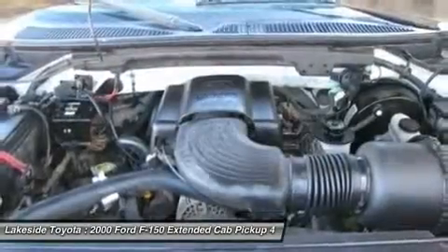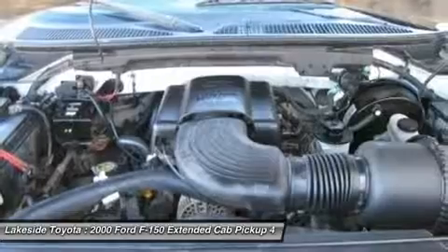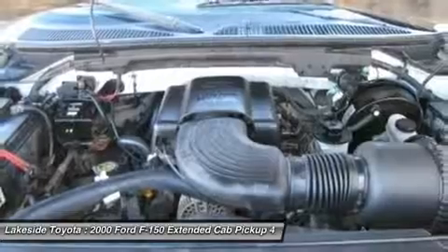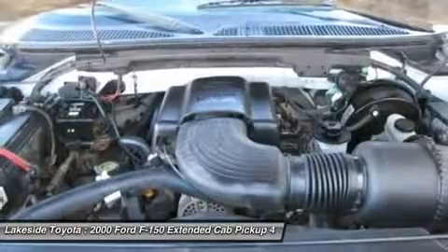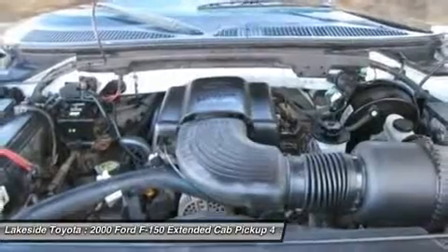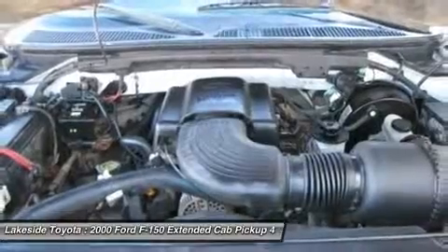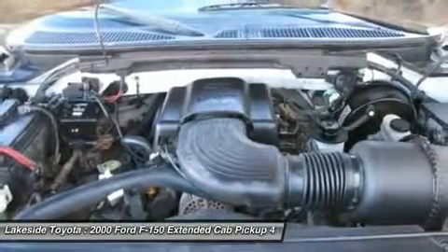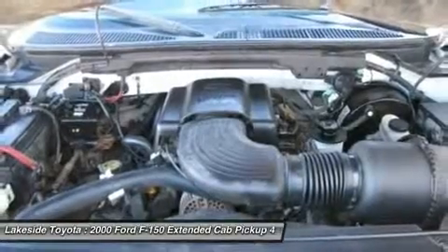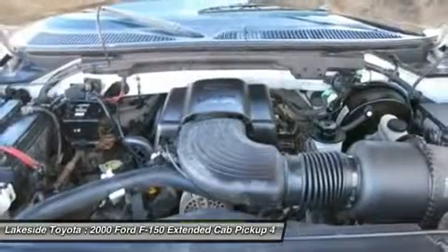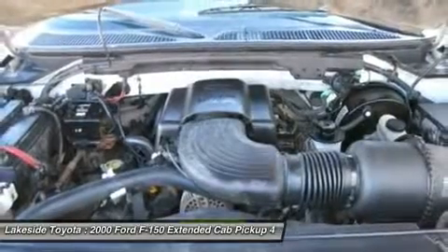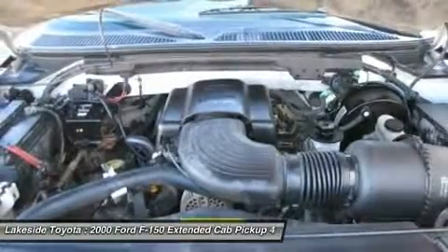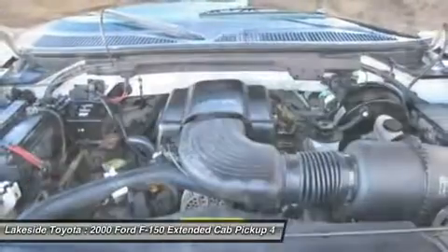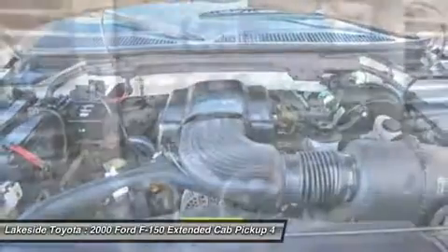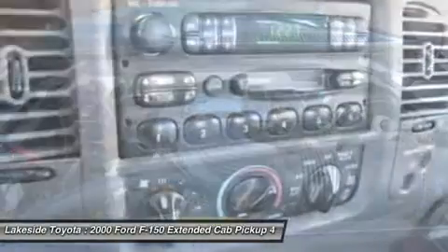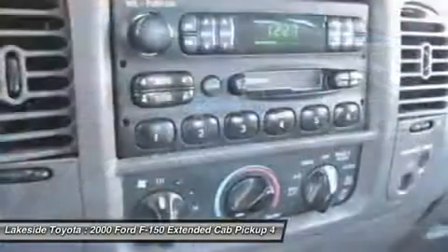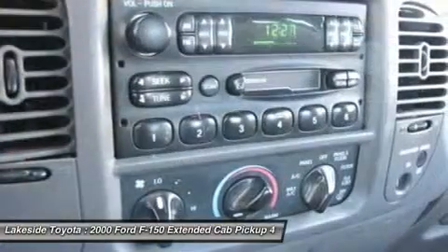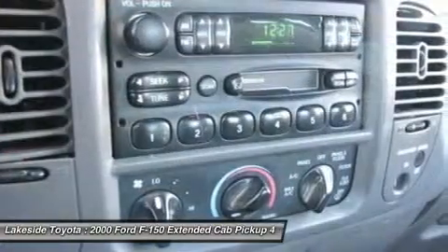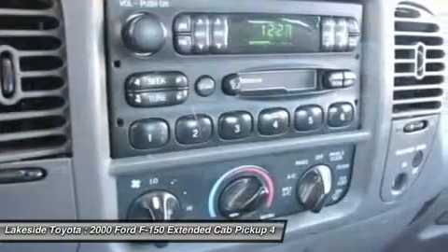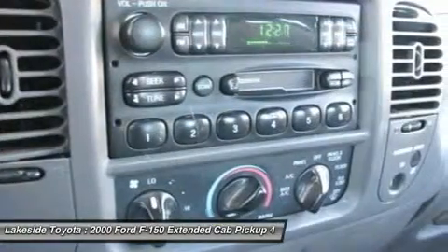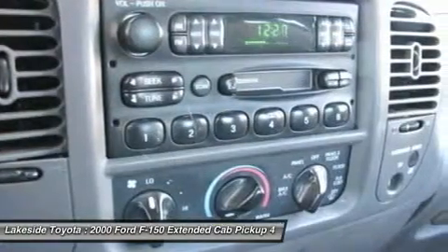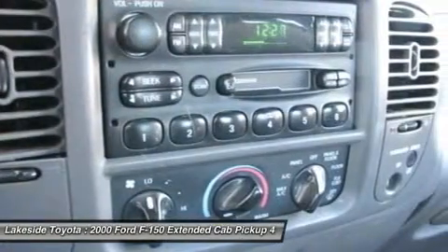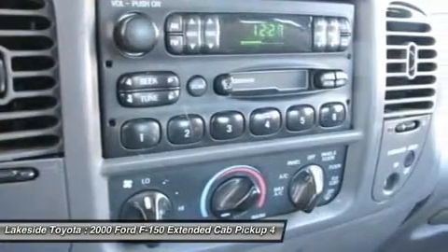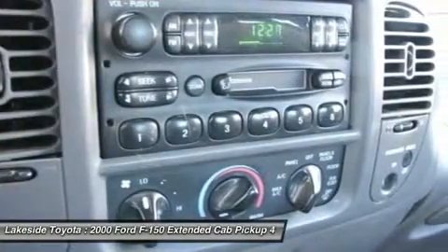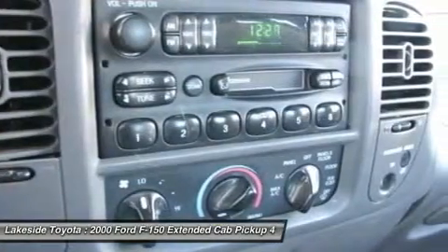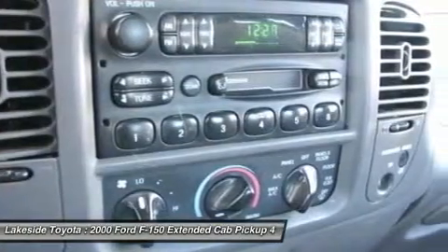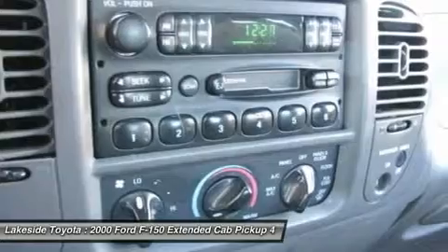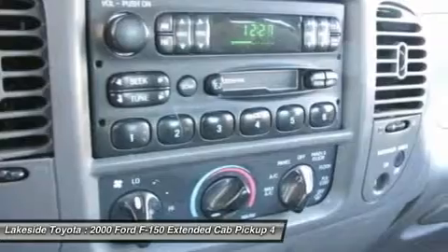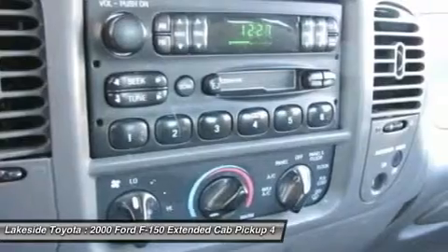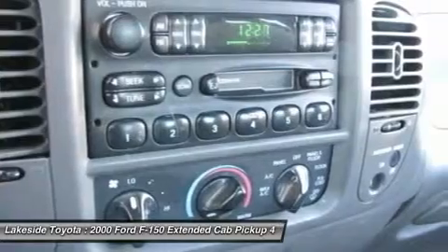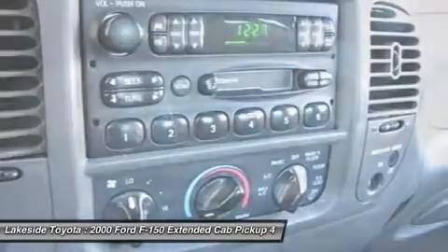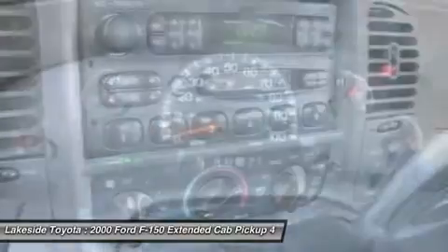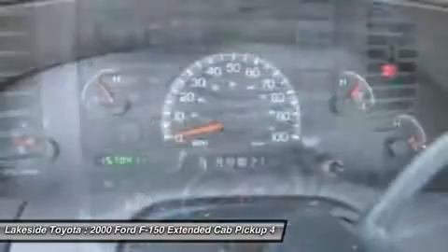Don't get stuck in the mud holes of life. 4WD power delivery means you get traction whenever you need it.